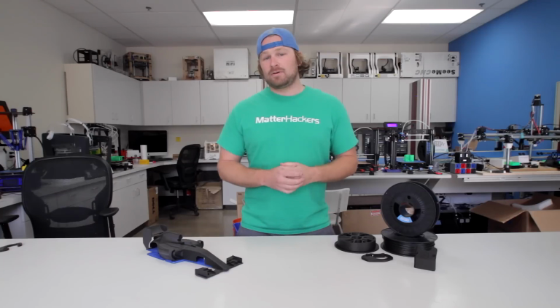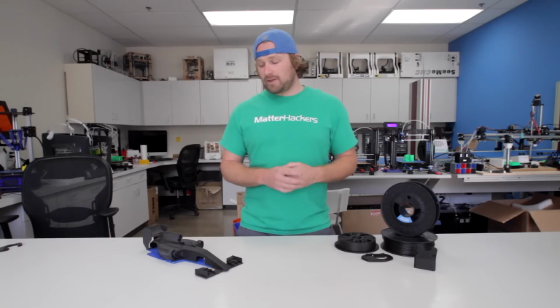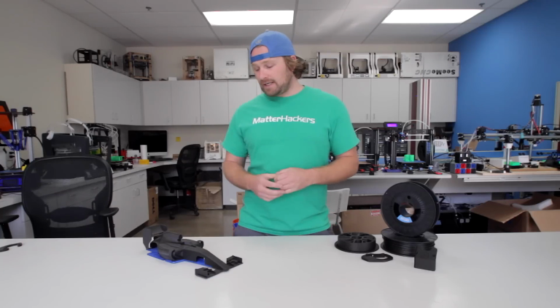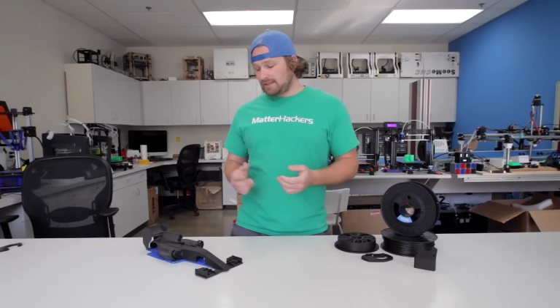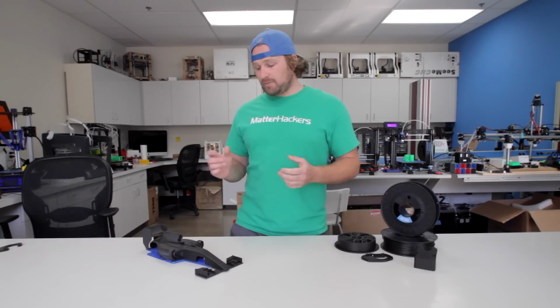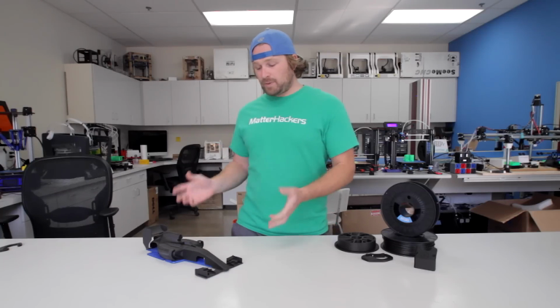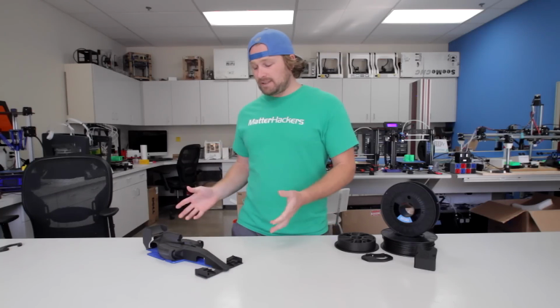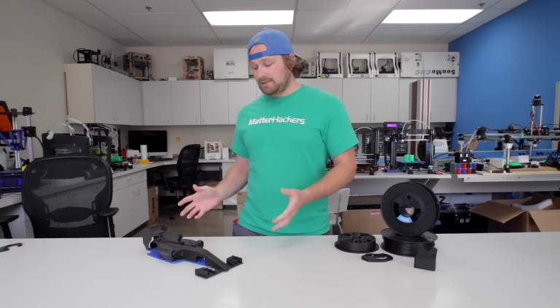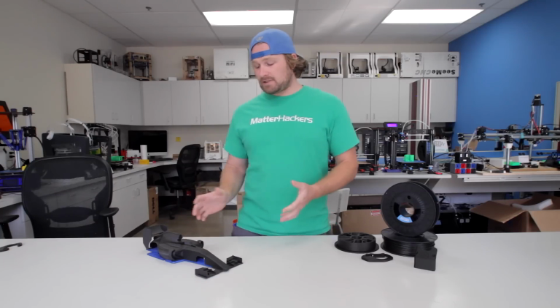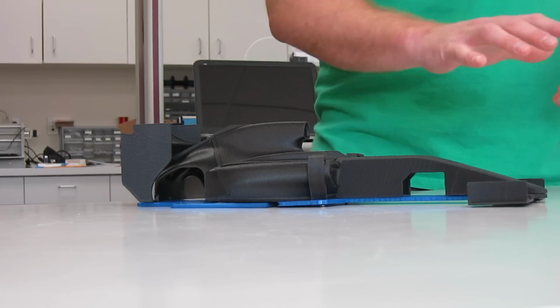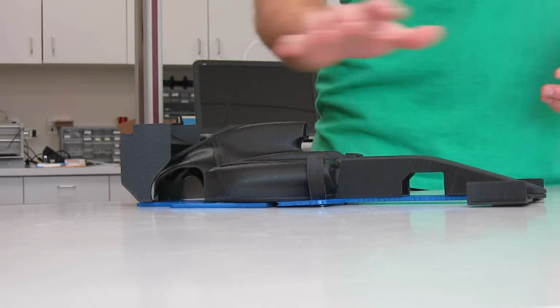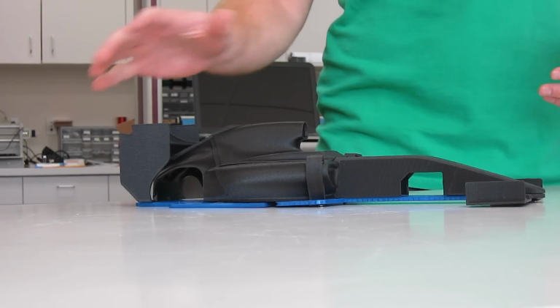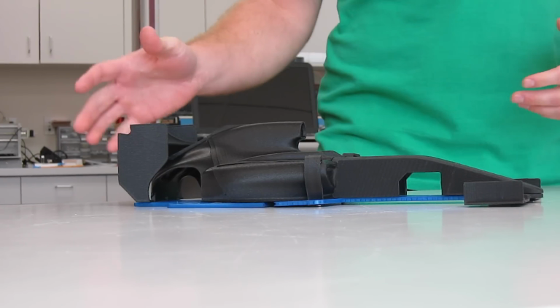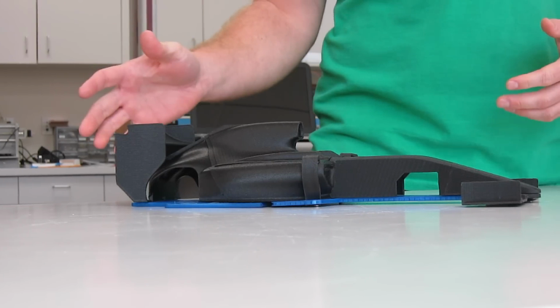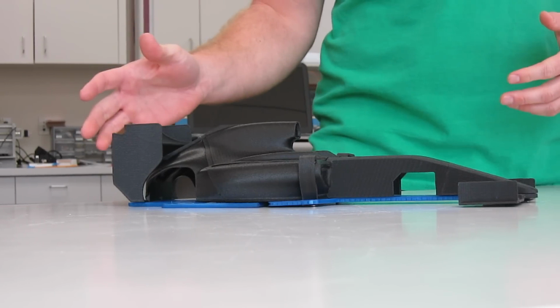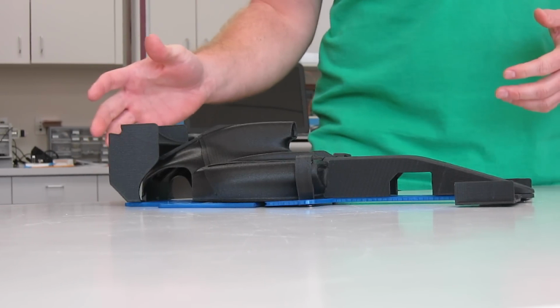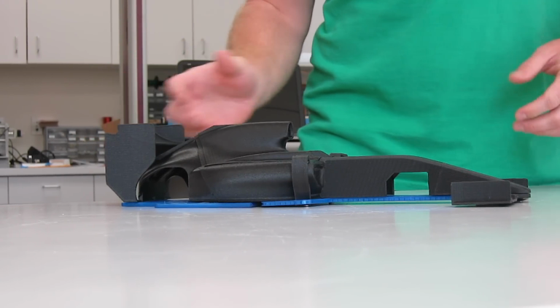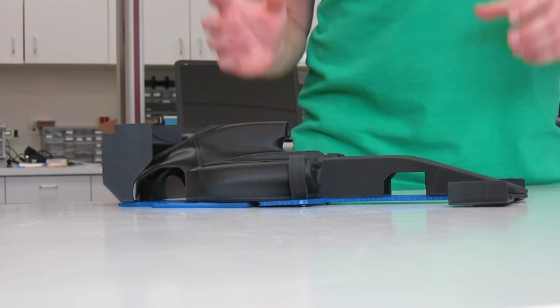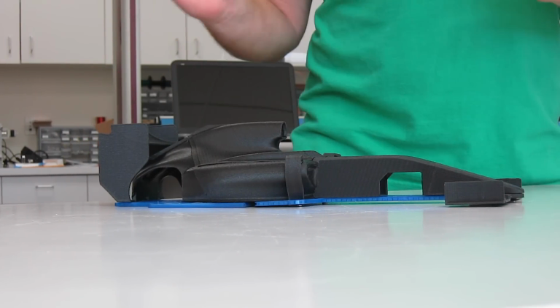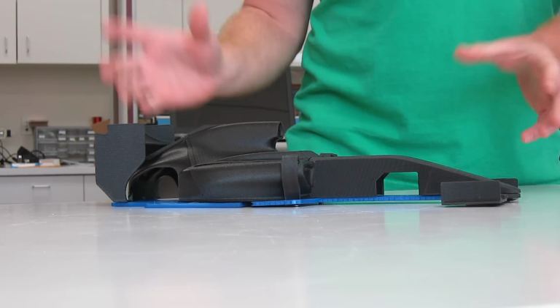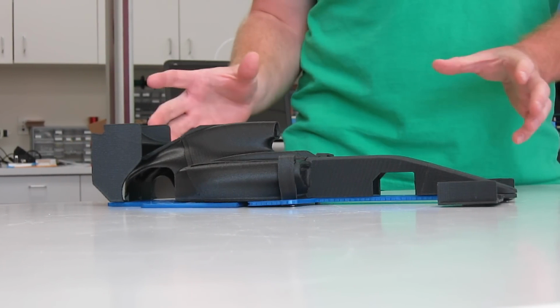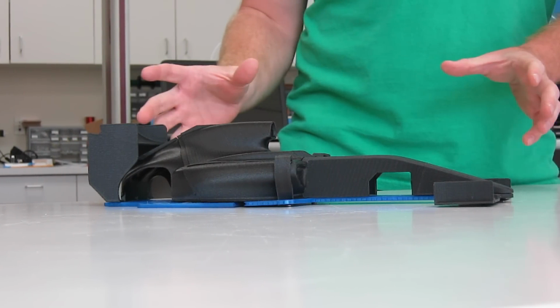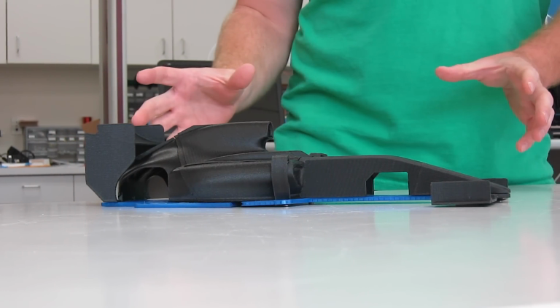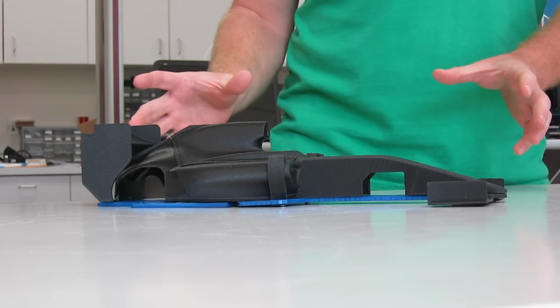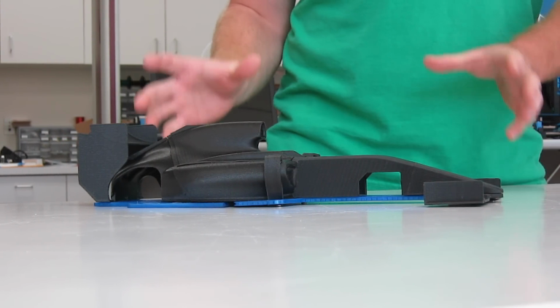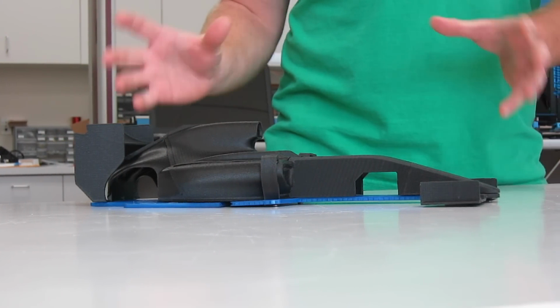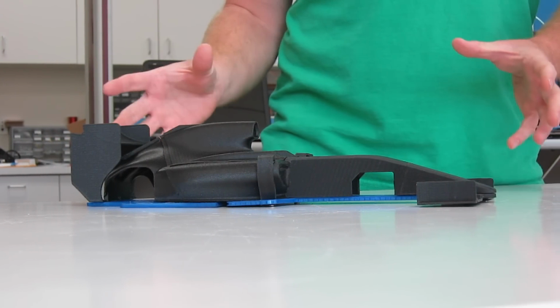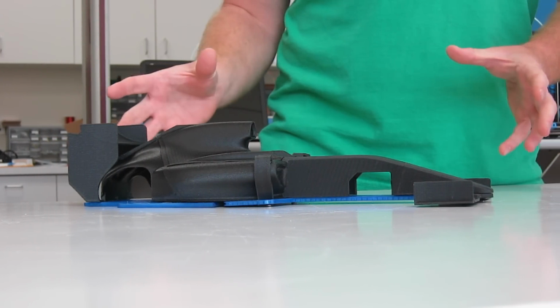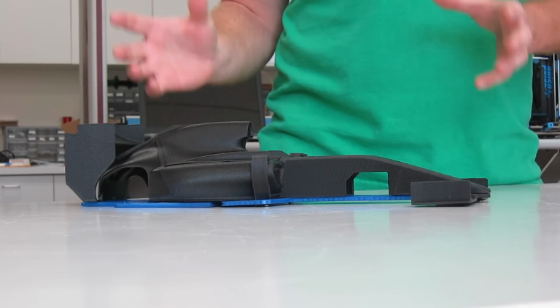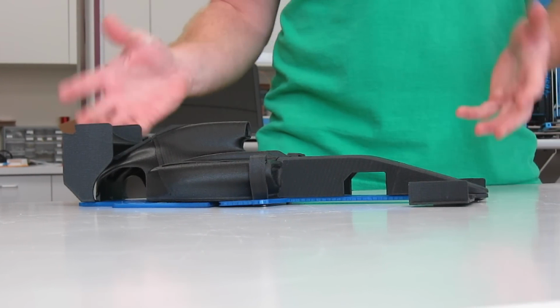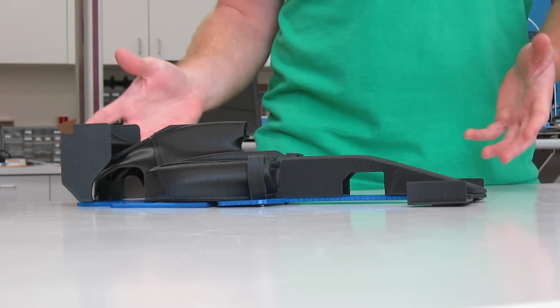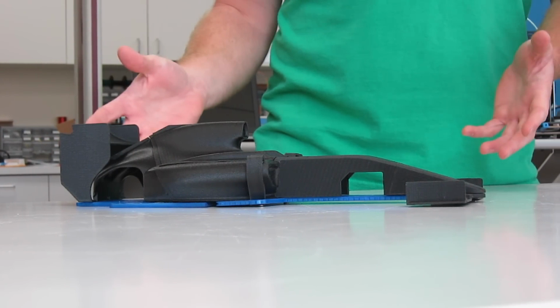This high performance material has the strength and the sleek finish to create production components without any post-processing. One of the great things we've printed is this OpenRC F1 — right off the printer, it looks awesome and is ready to go.